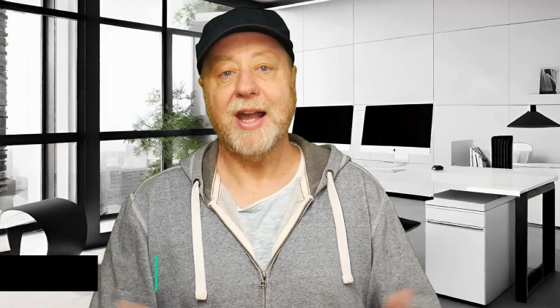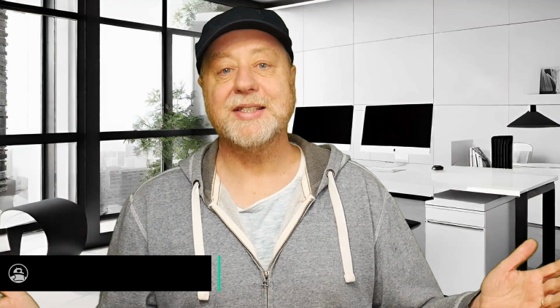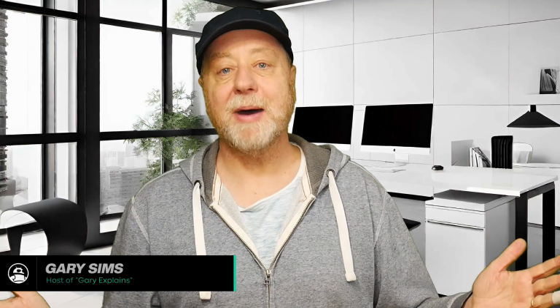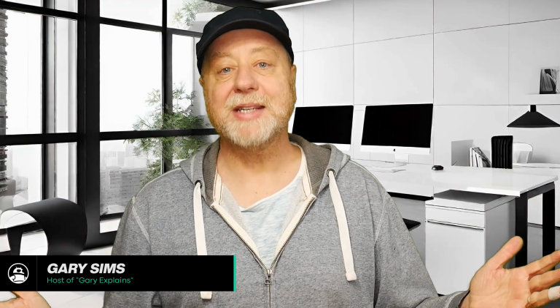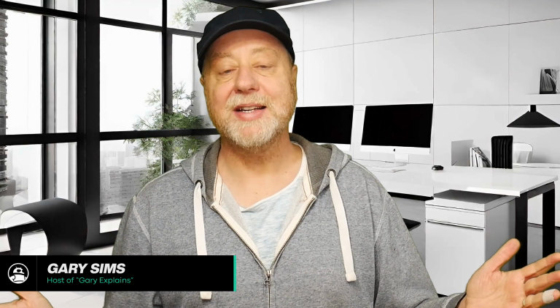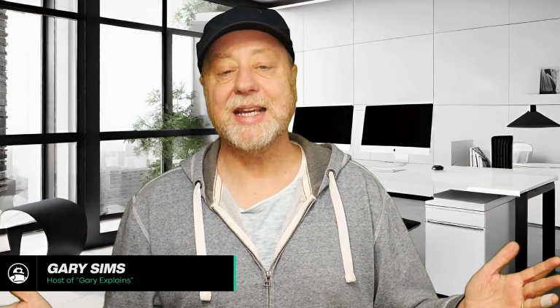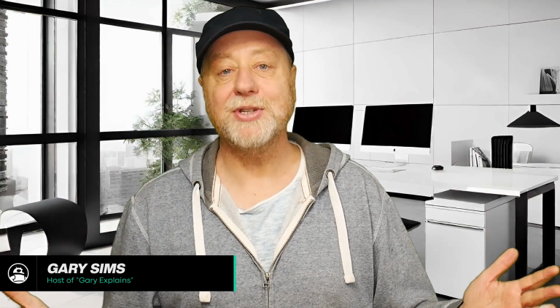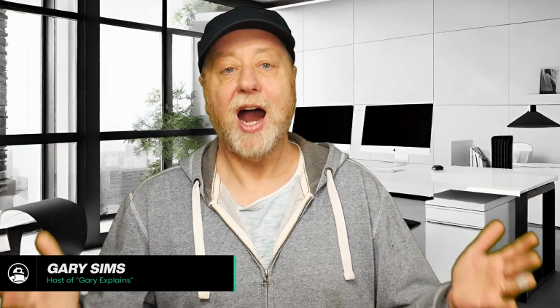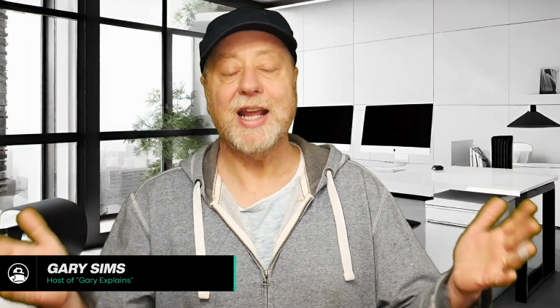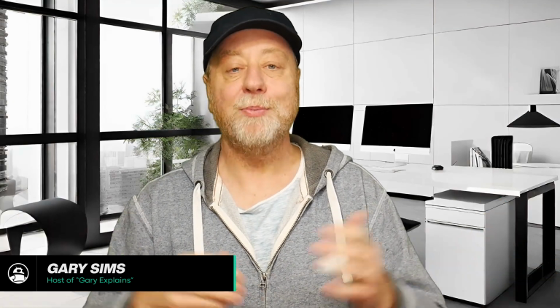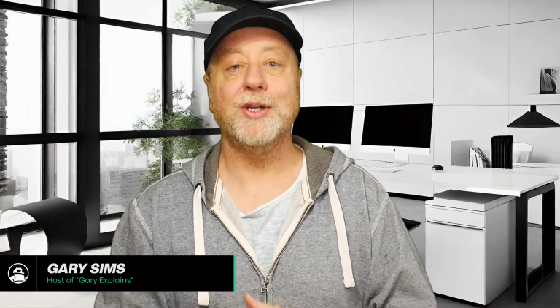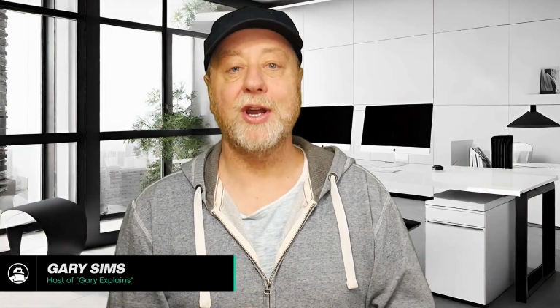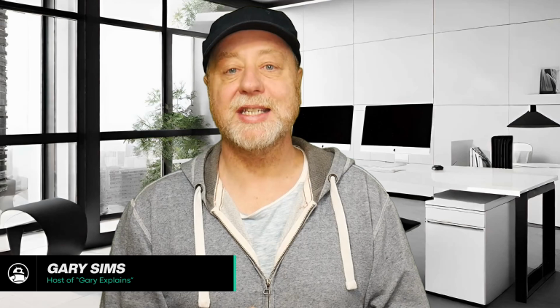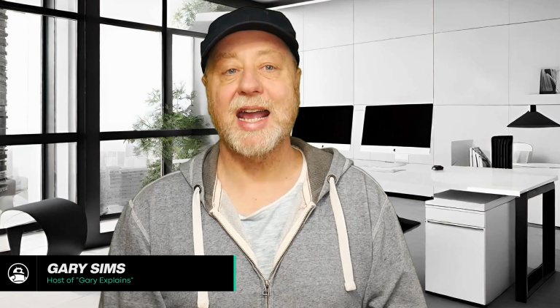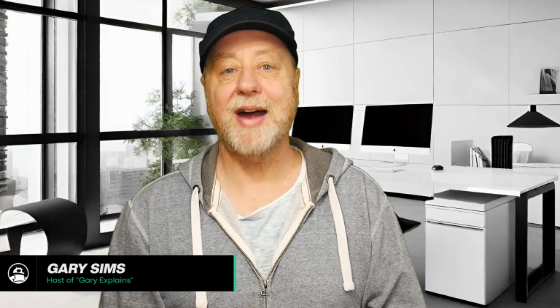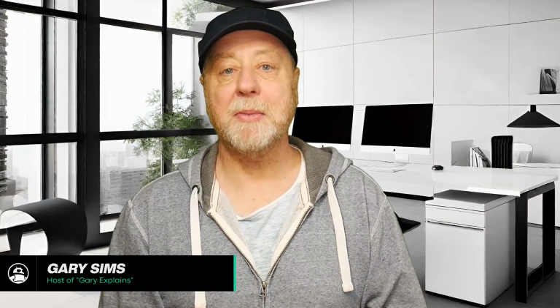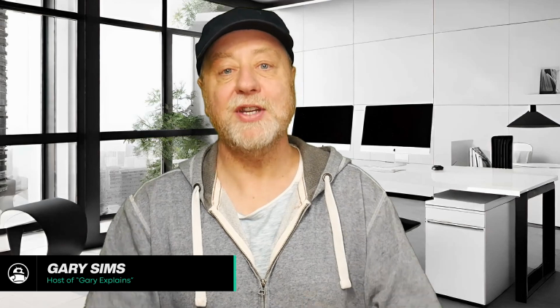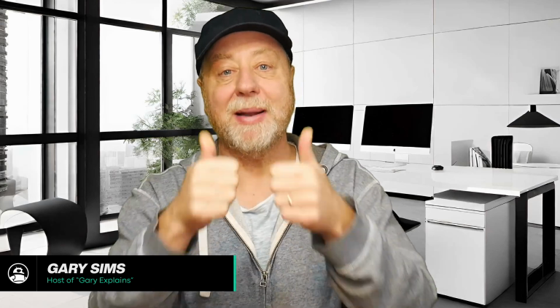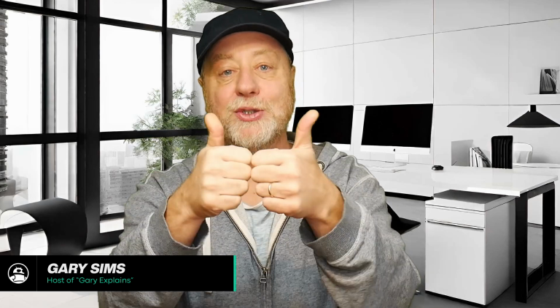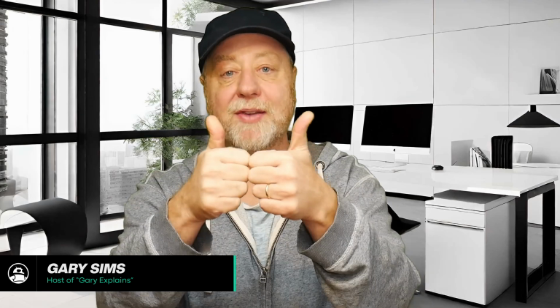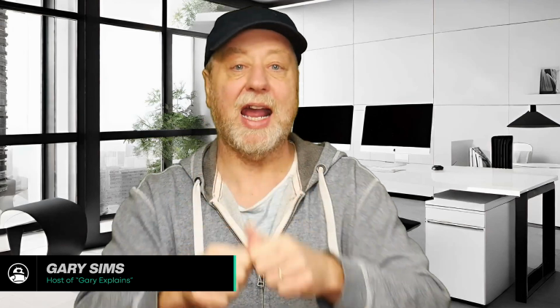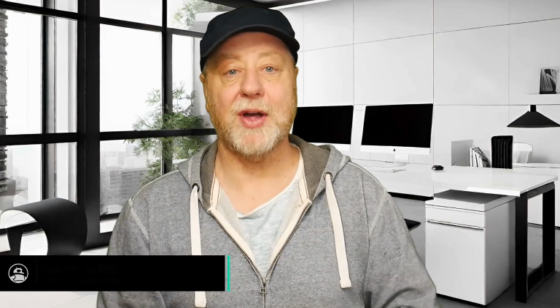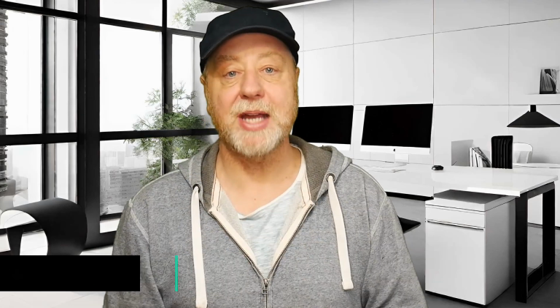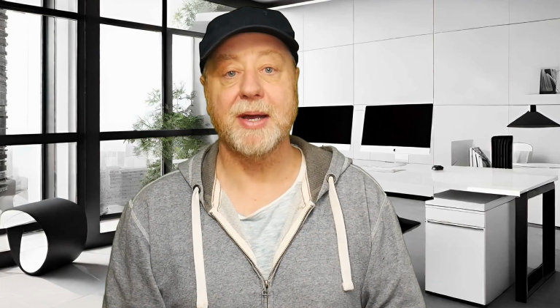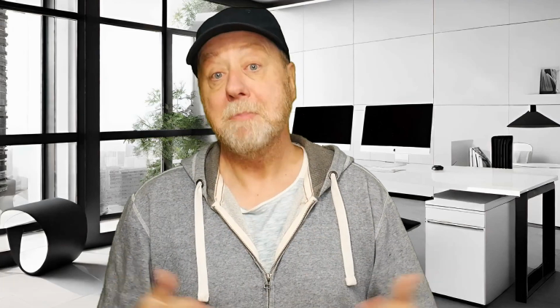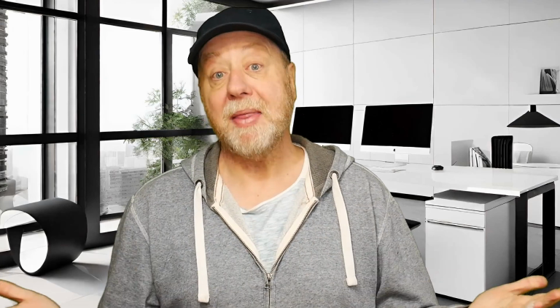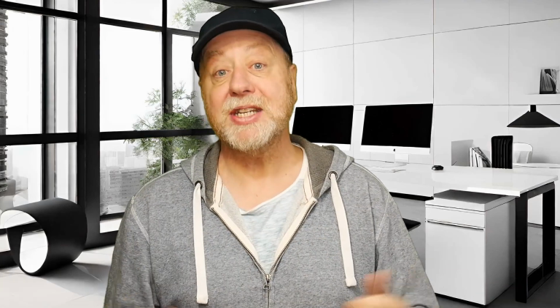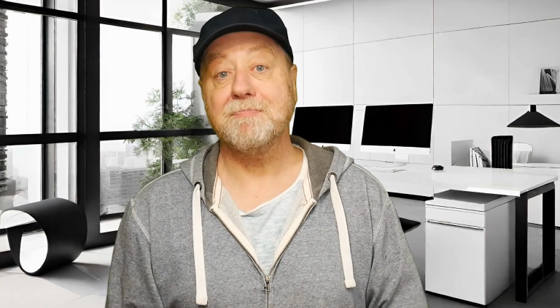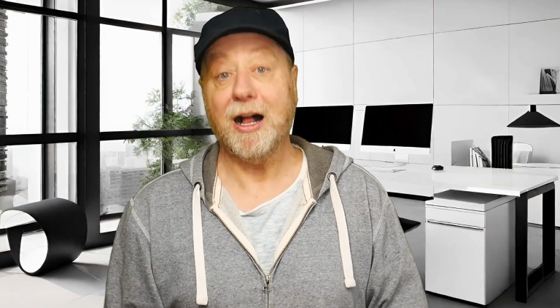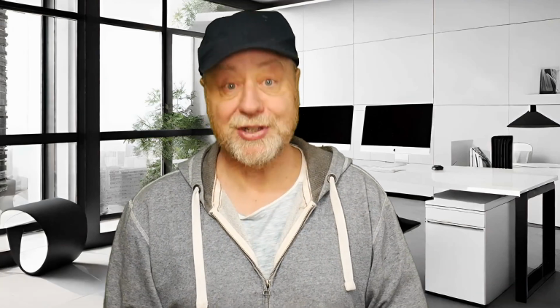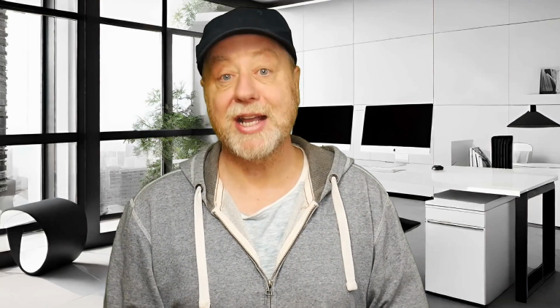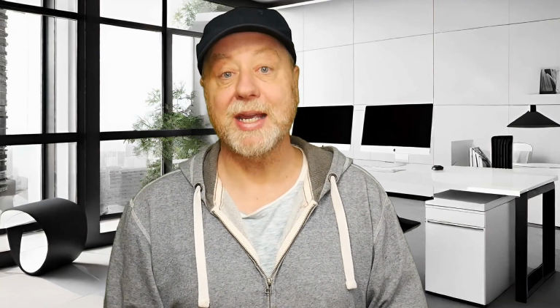OK, that's it. My name's Gary Sims. I really hope you enjoyed this AI Roundup. If you did, please do give it a thumbs up. I'll see you next week.